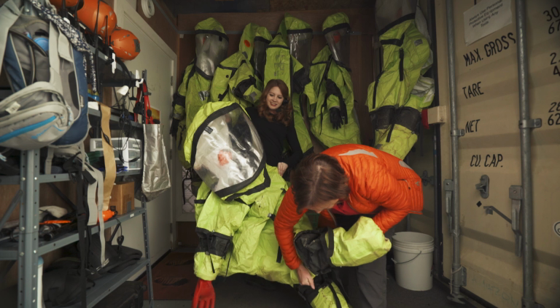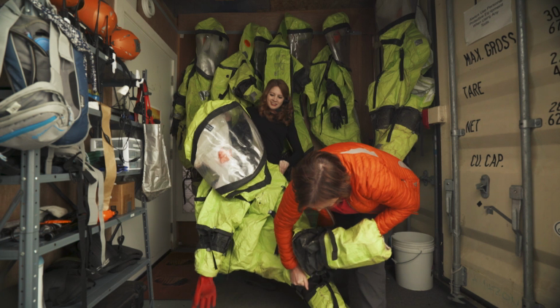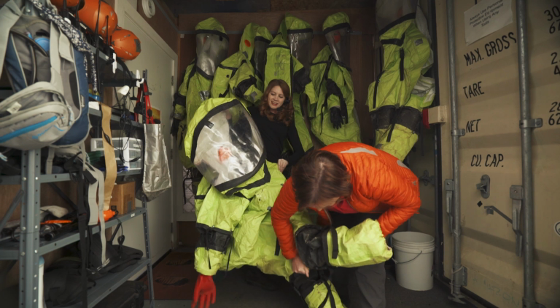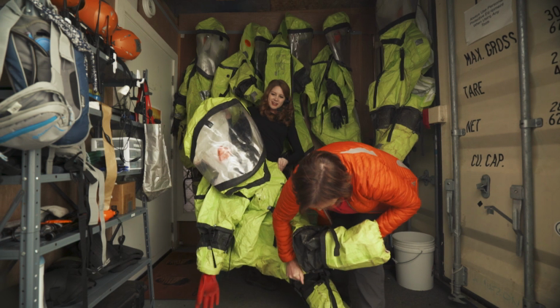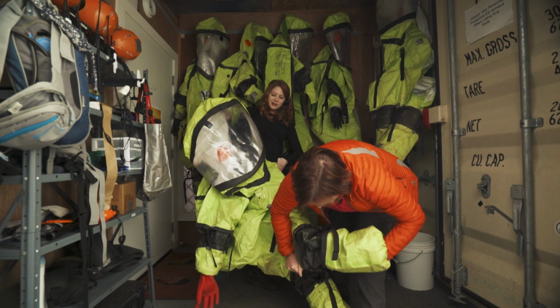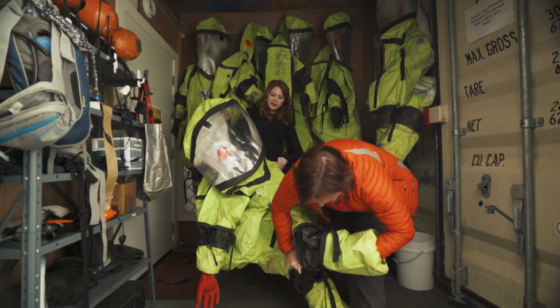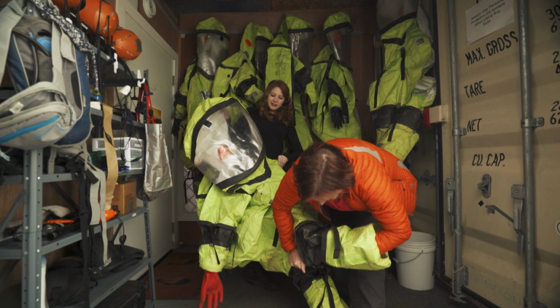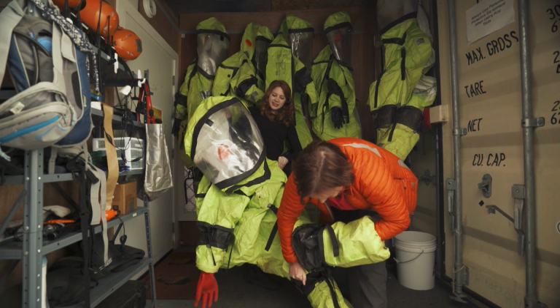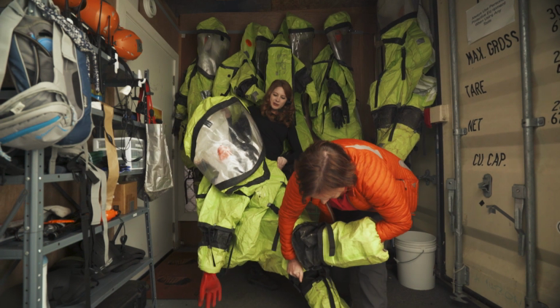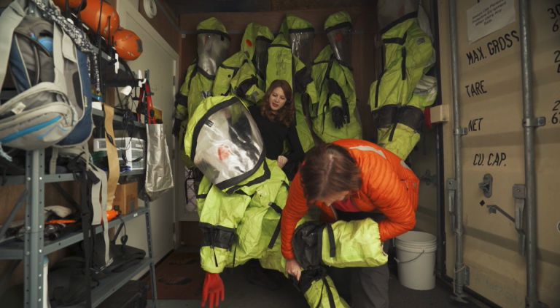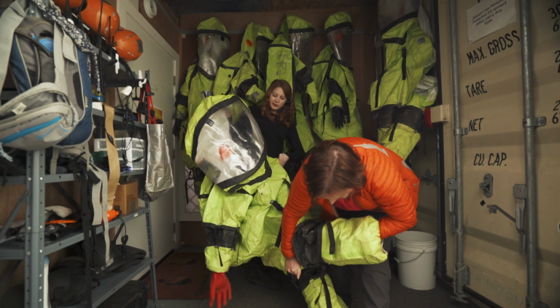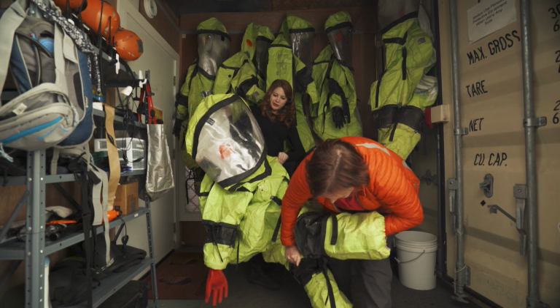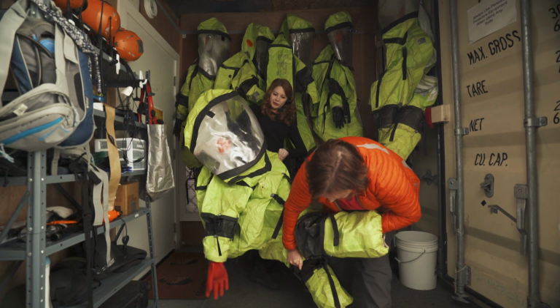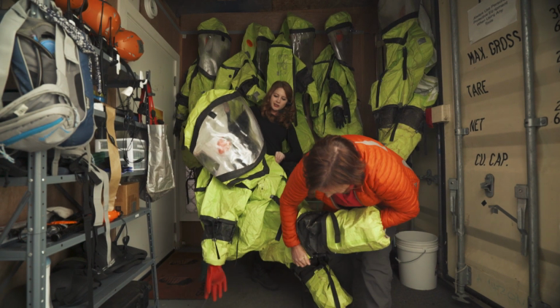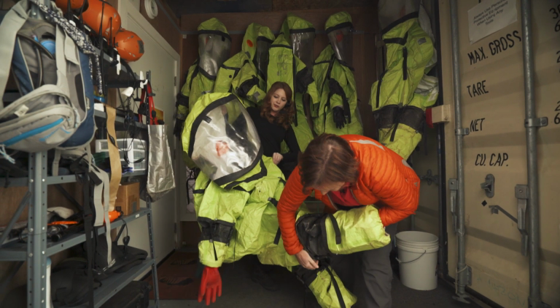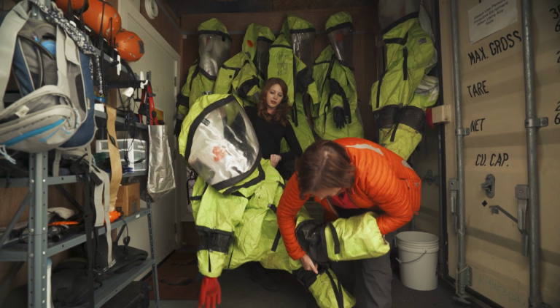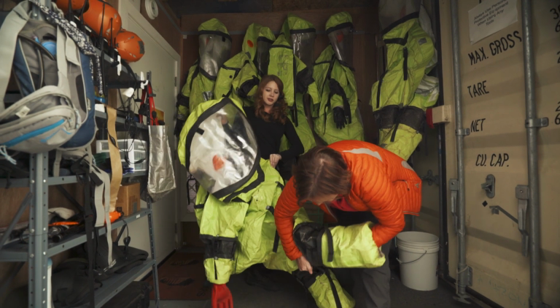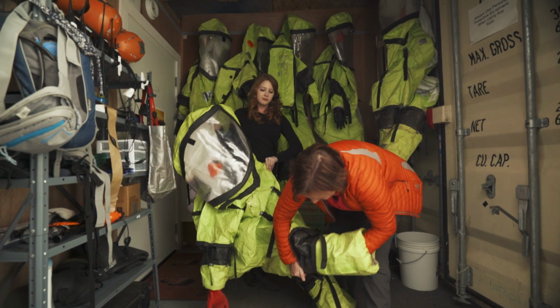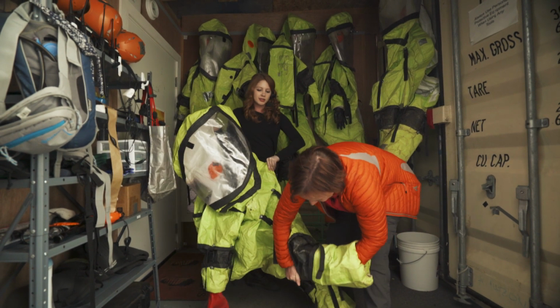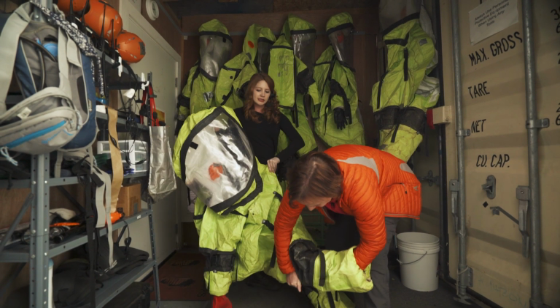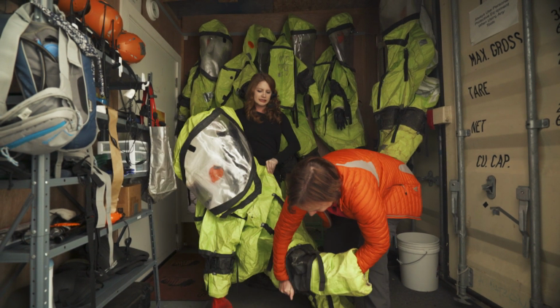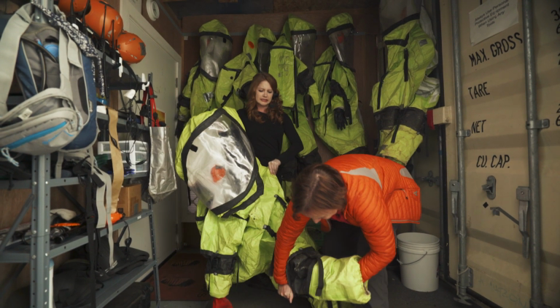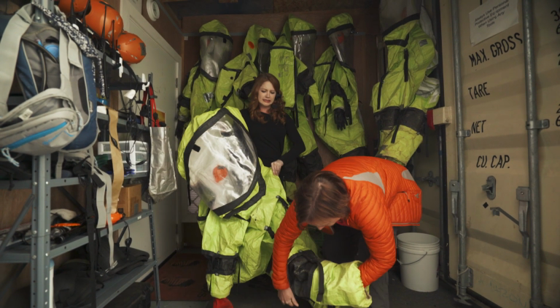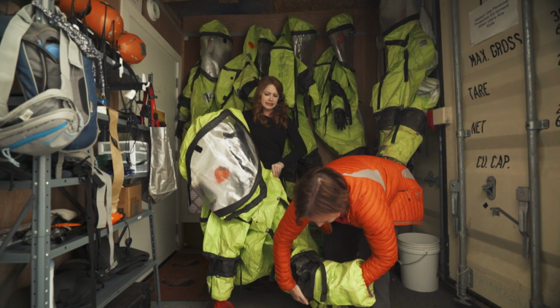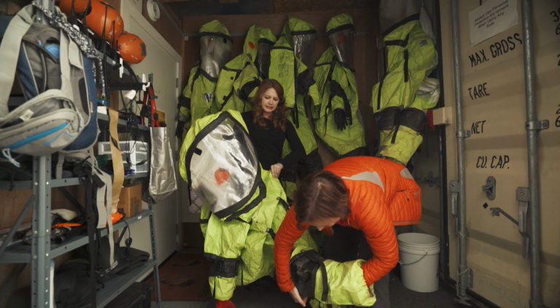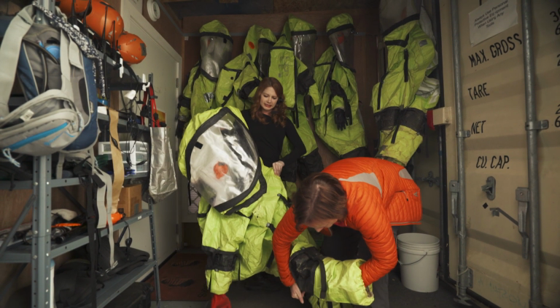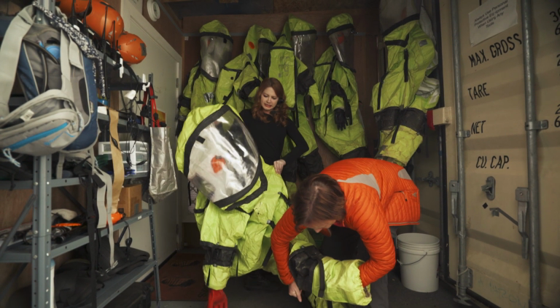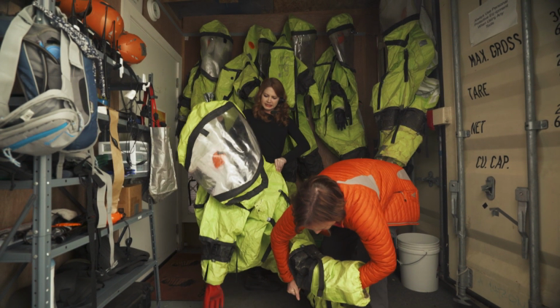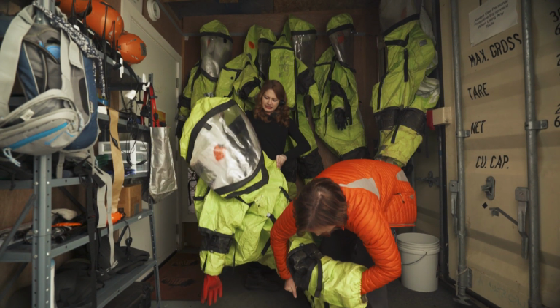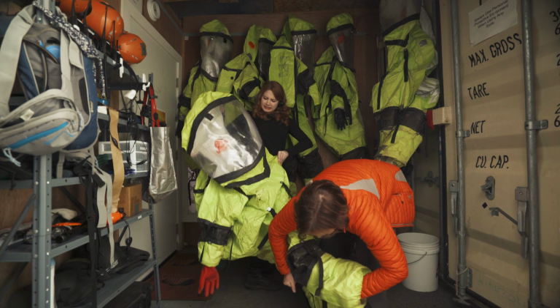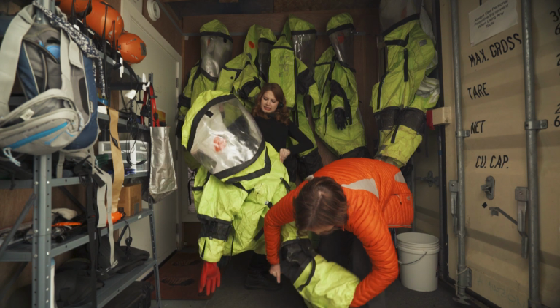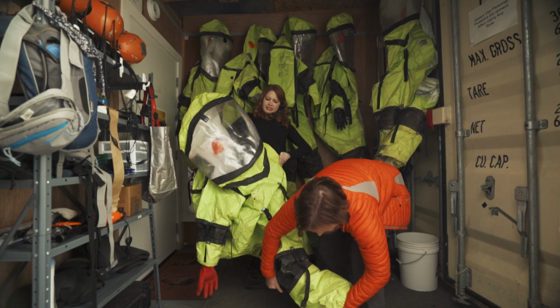No one ever said space was graceful. No, it really isn't. Okay, you're almost there.